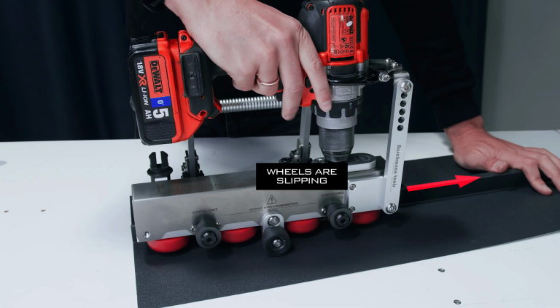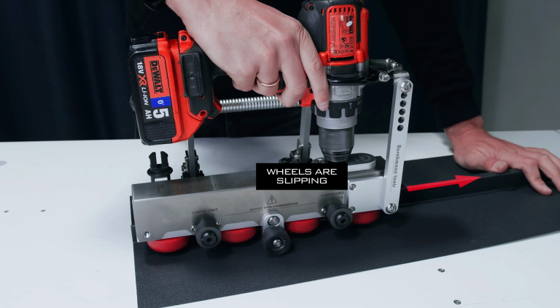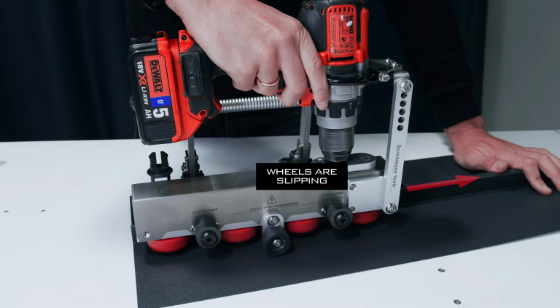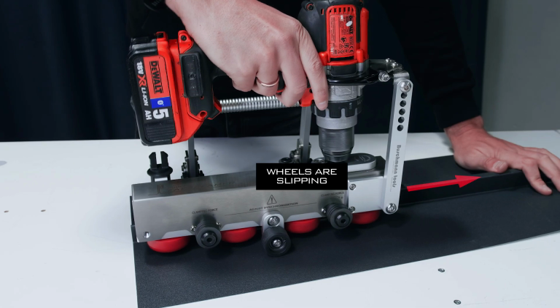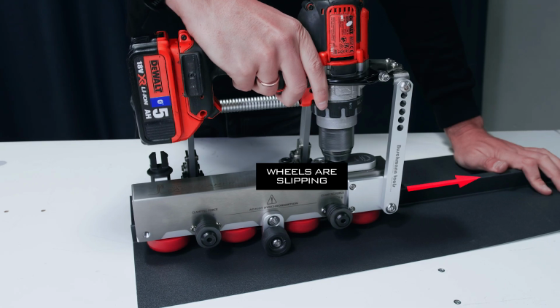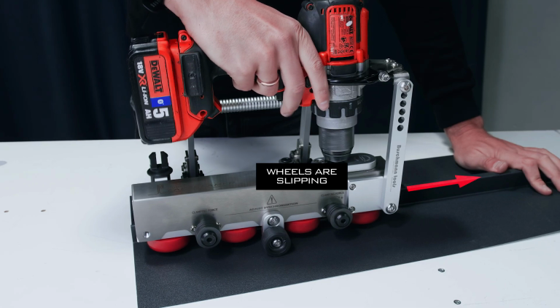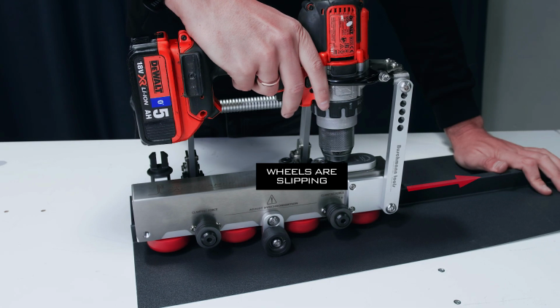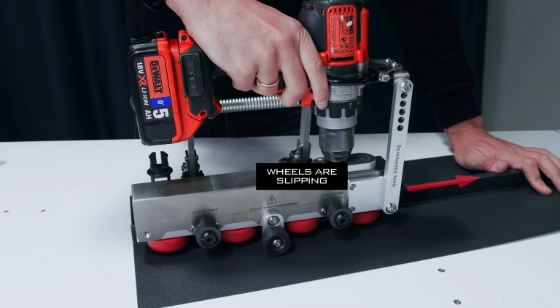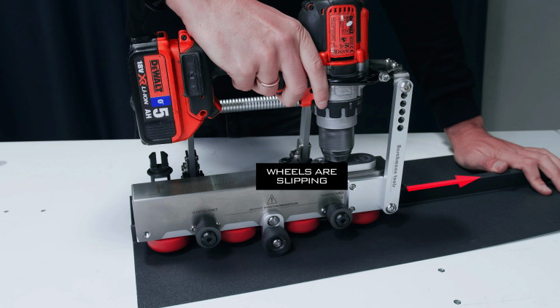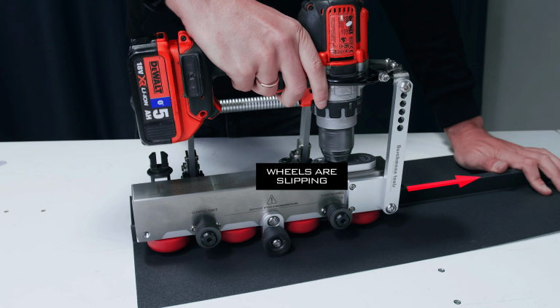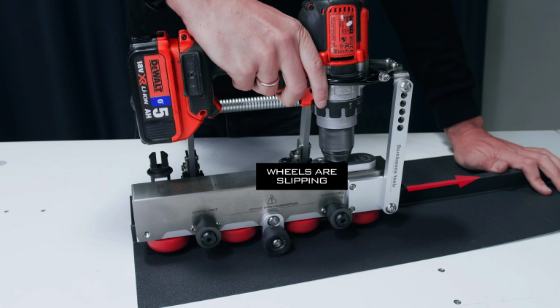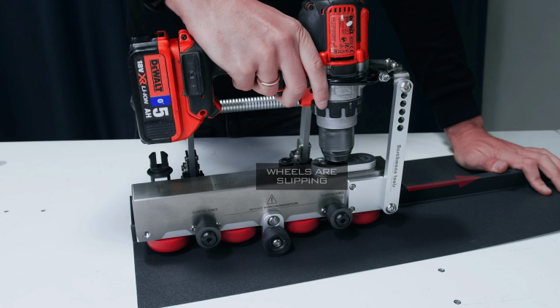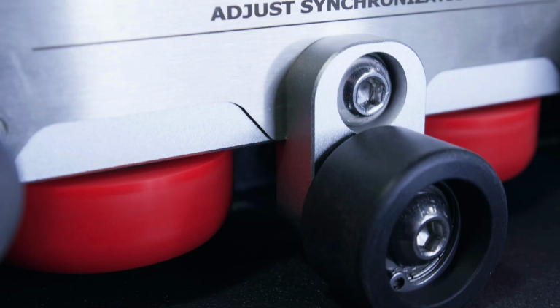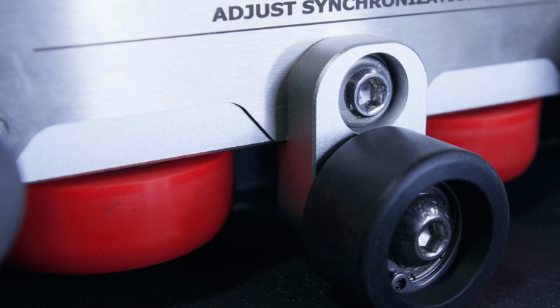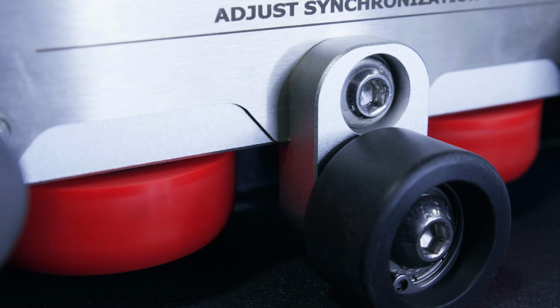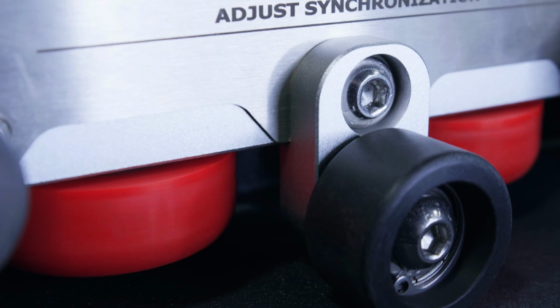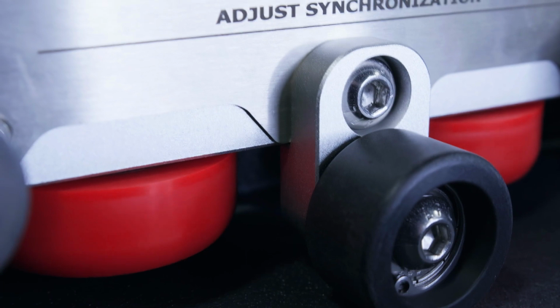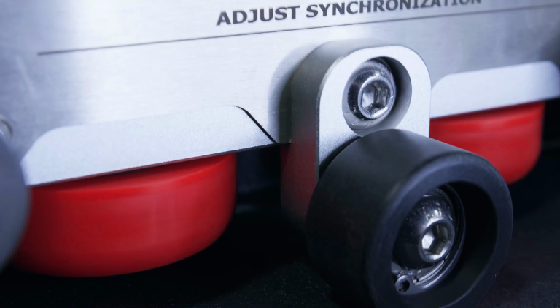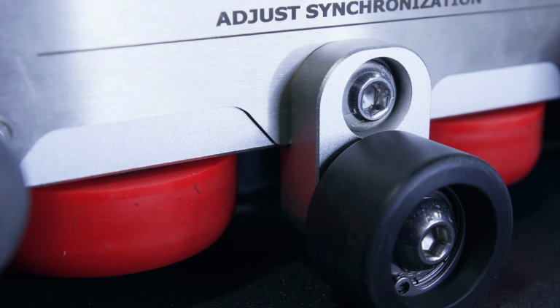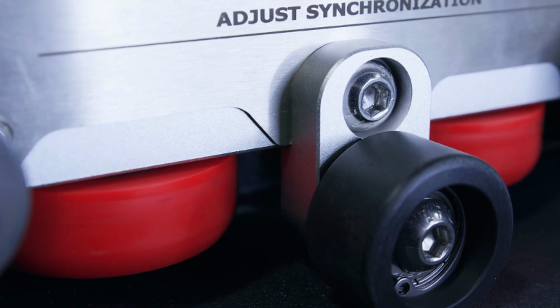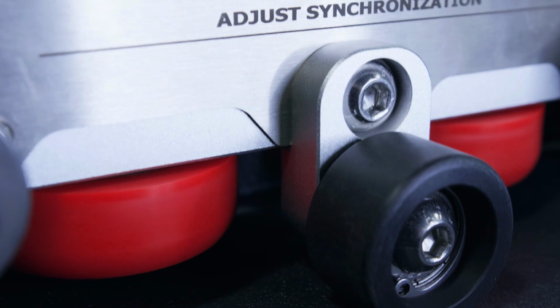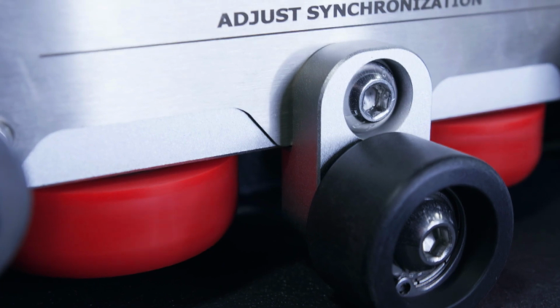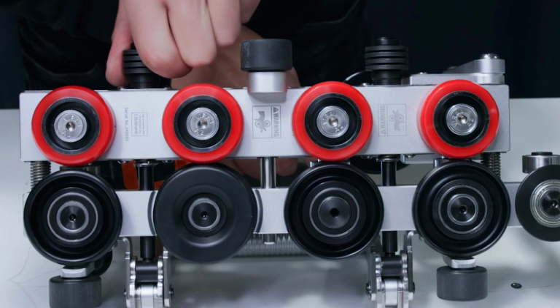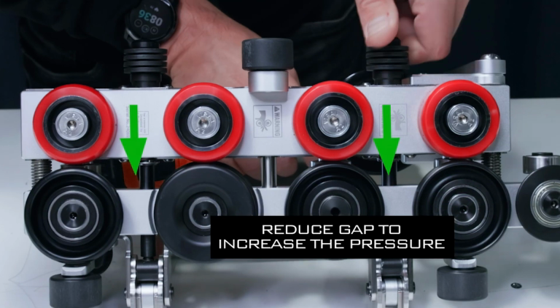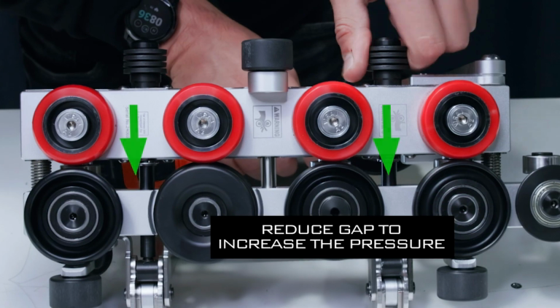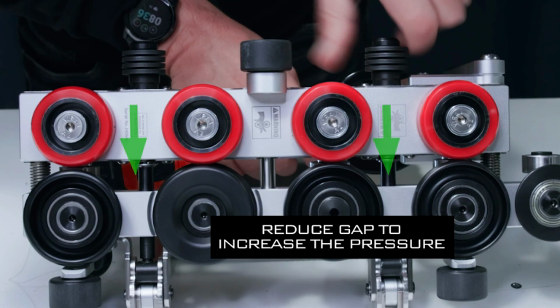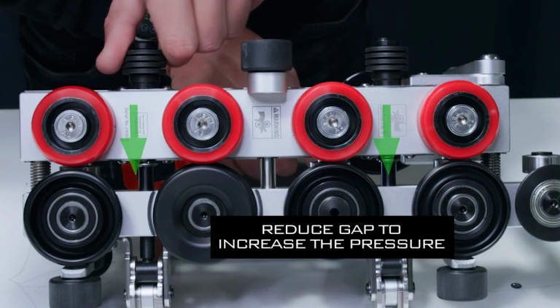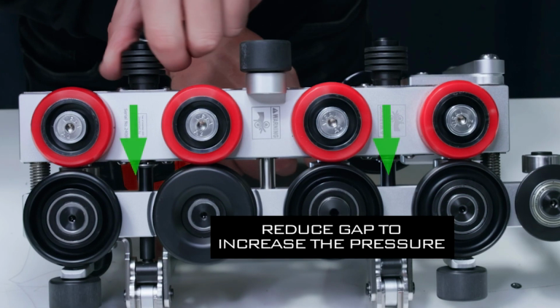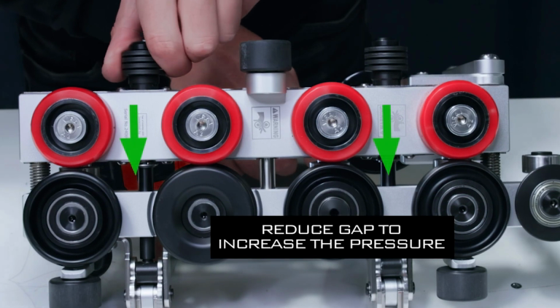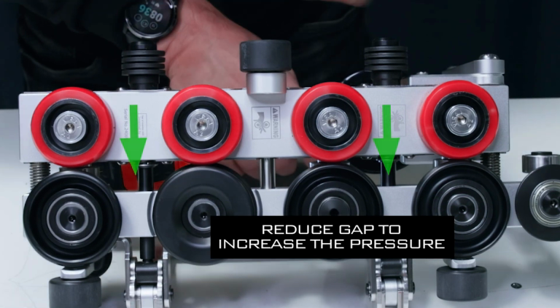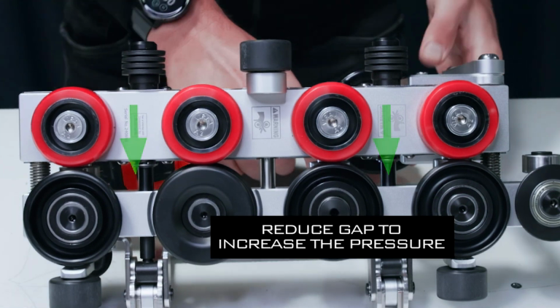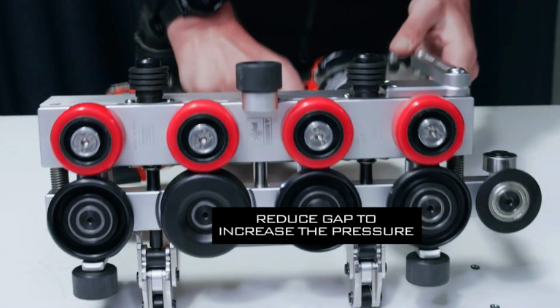If the wheels are slipping and the machine is not moving forward, try to increase the pressure by reducing the gap.